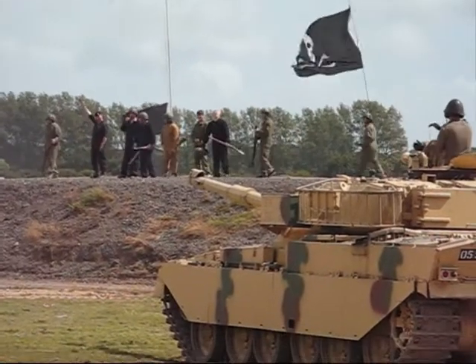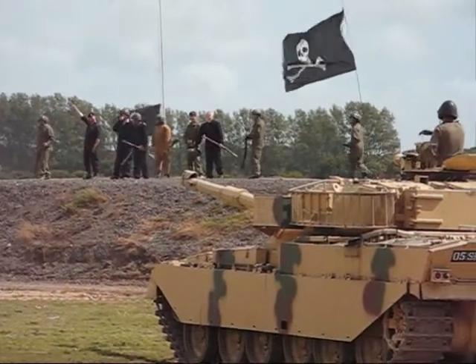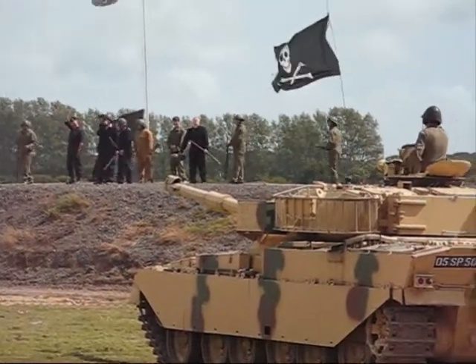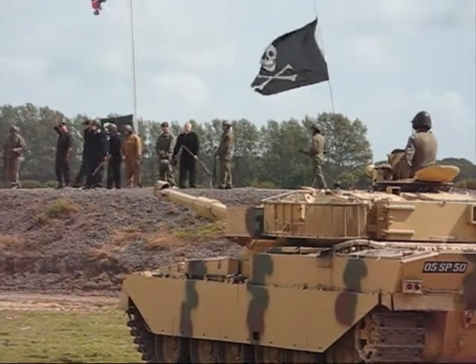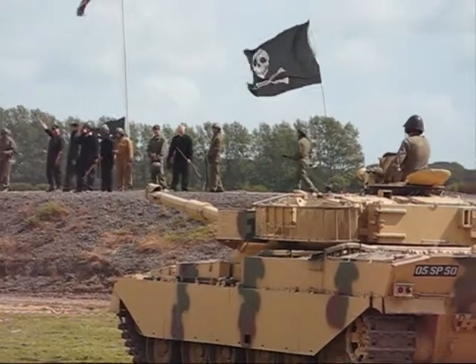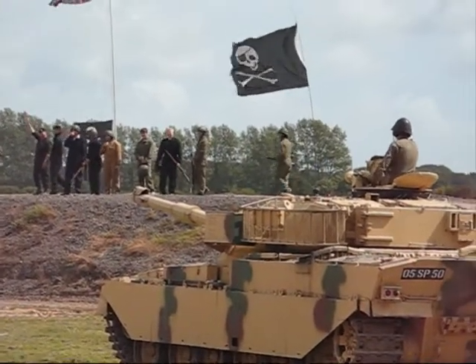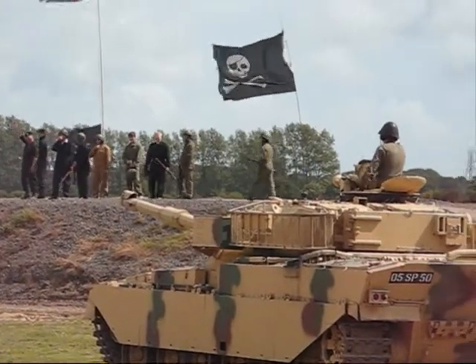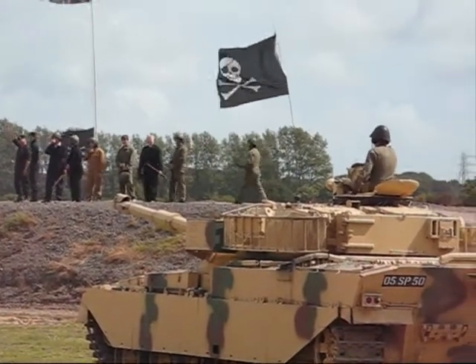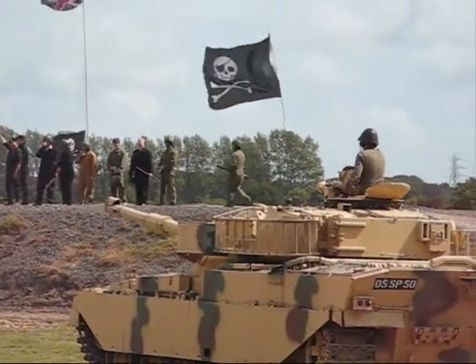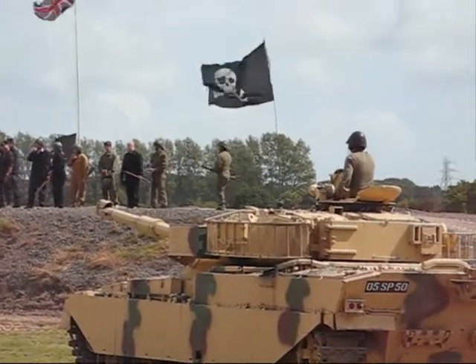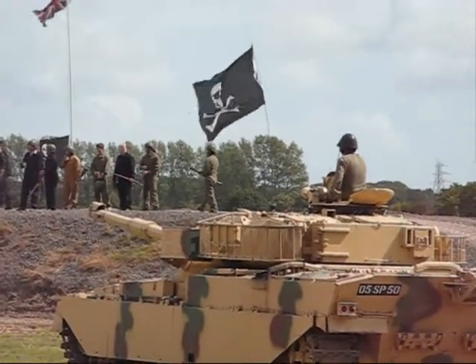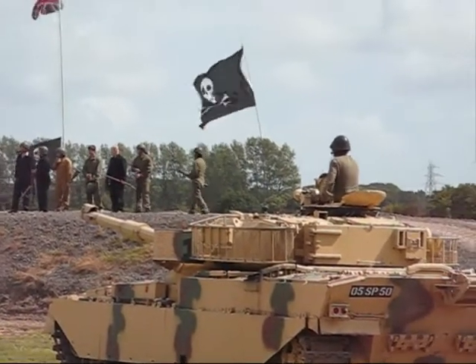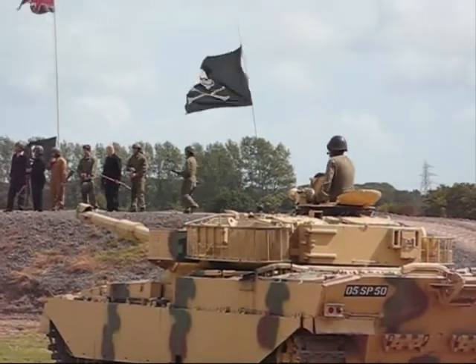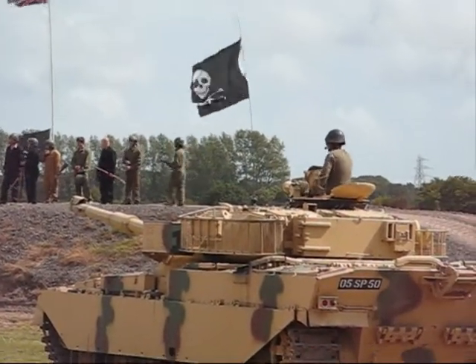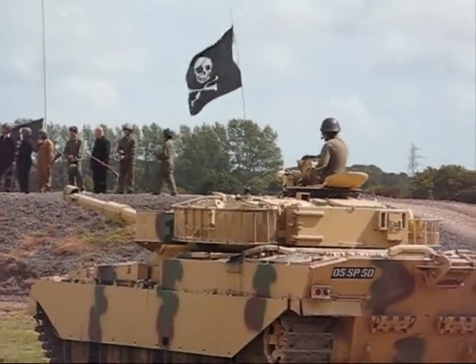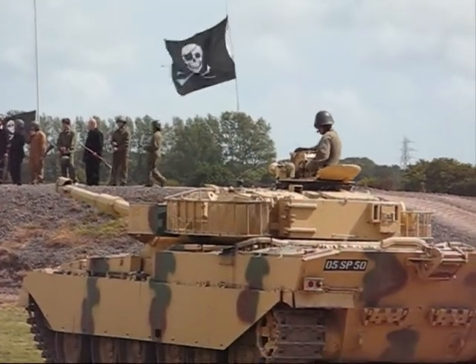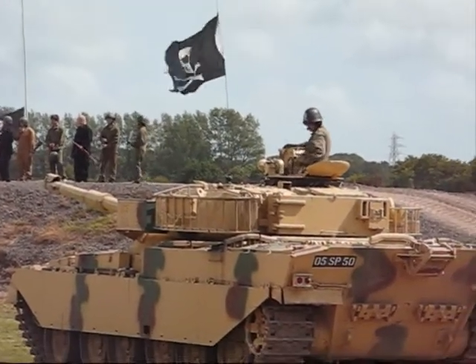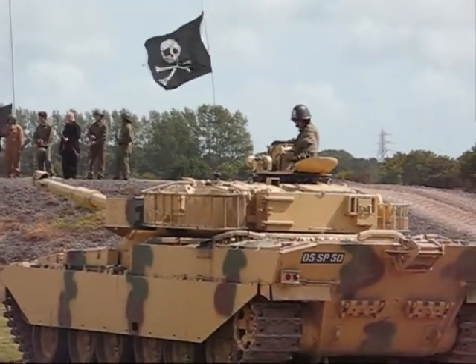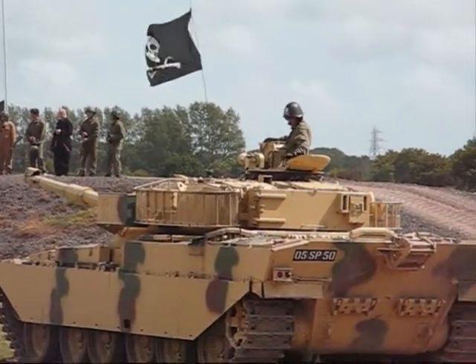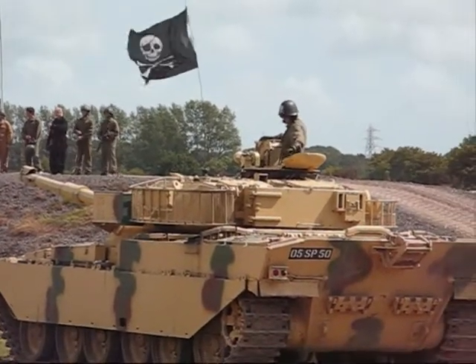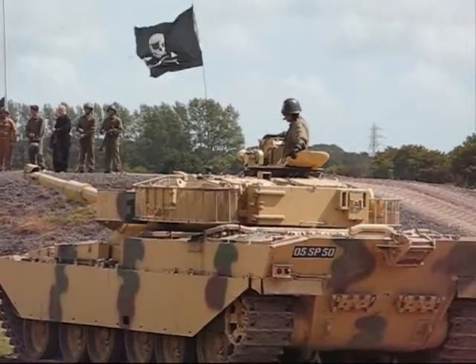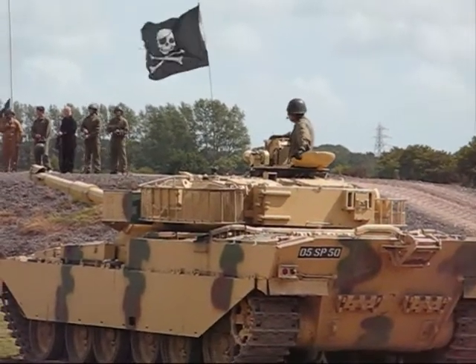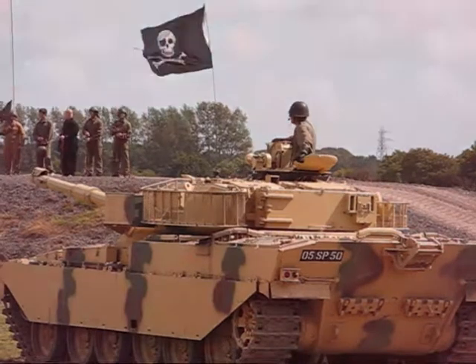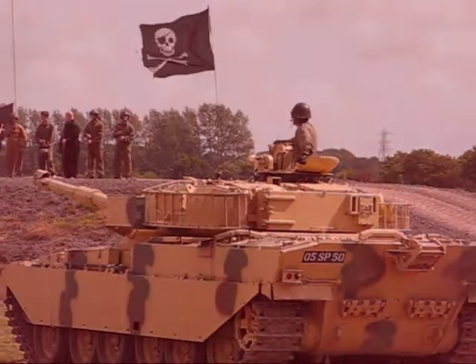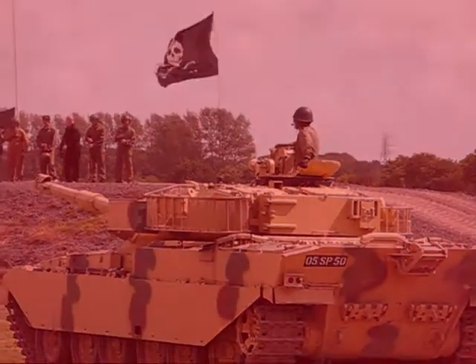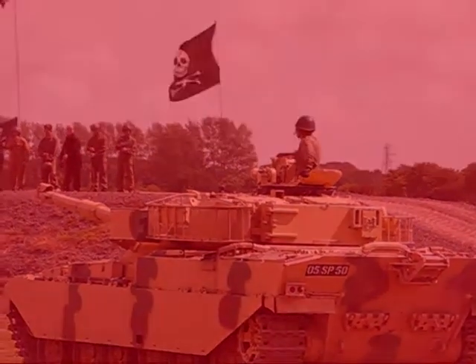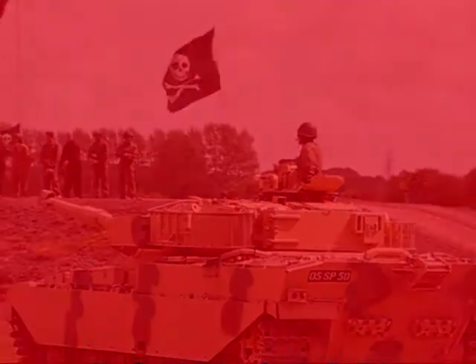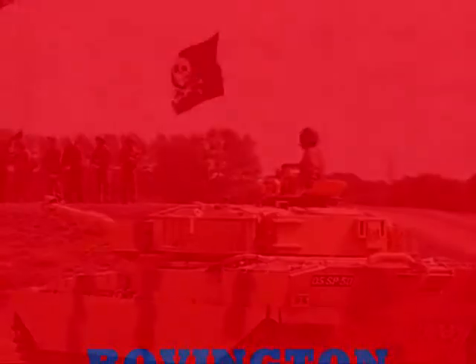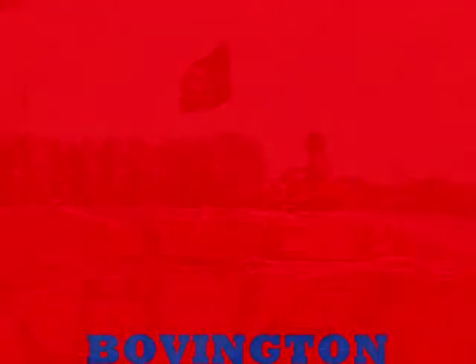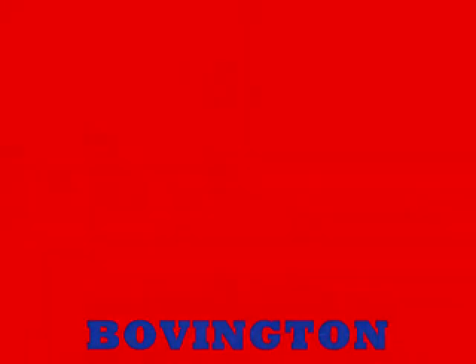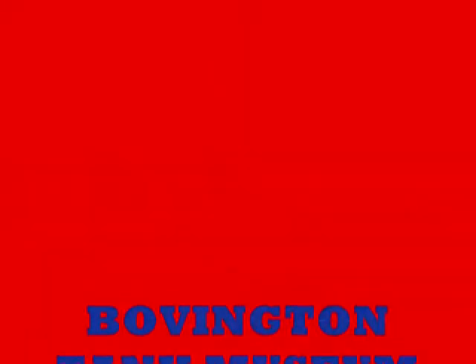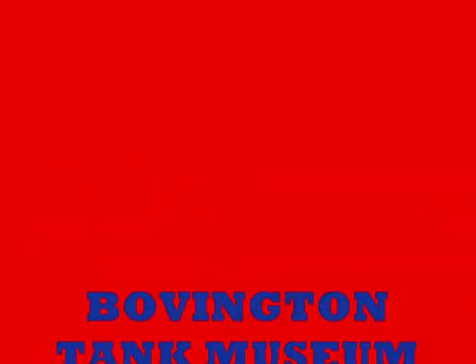Now, what we're going to do for you now, ladies and gentlemen, is clear the vehicles off the arena.